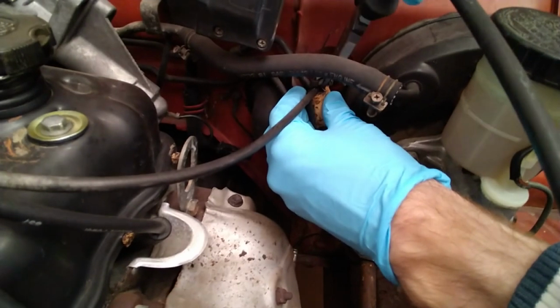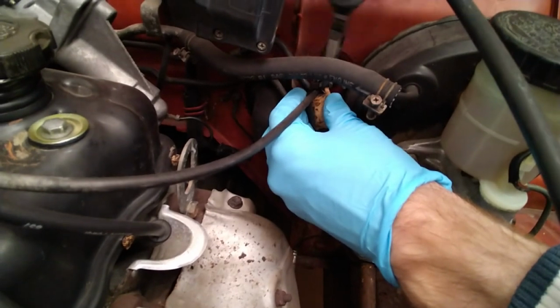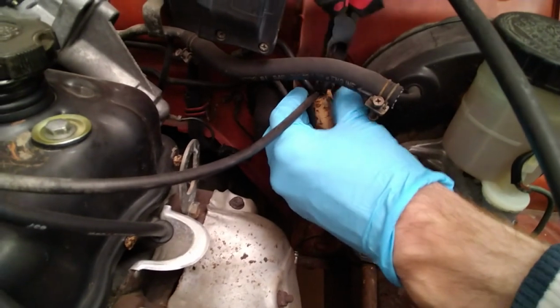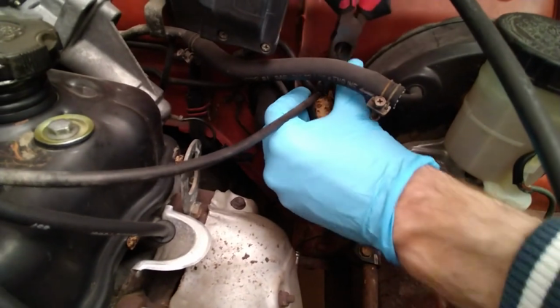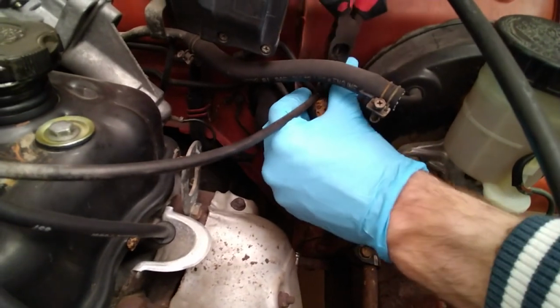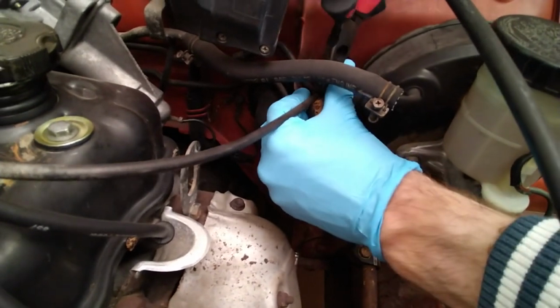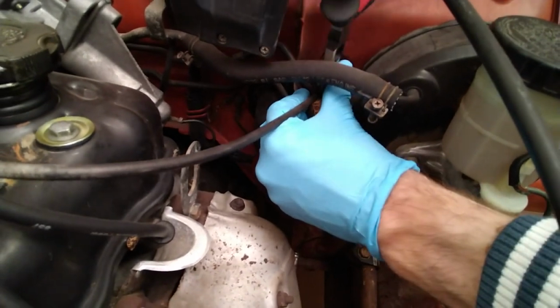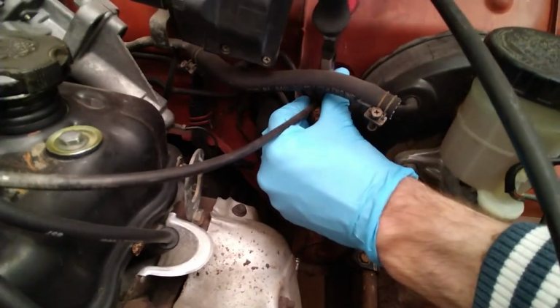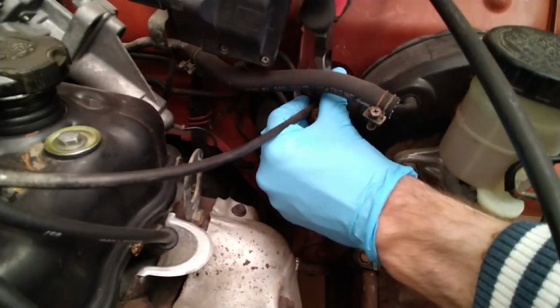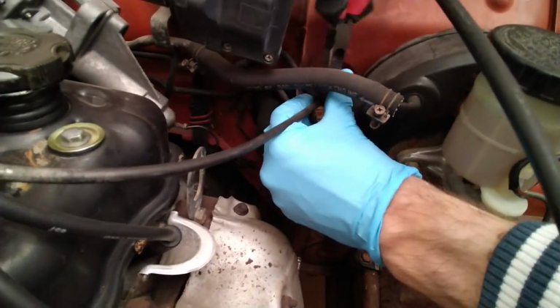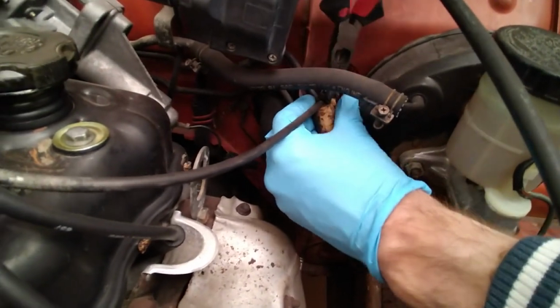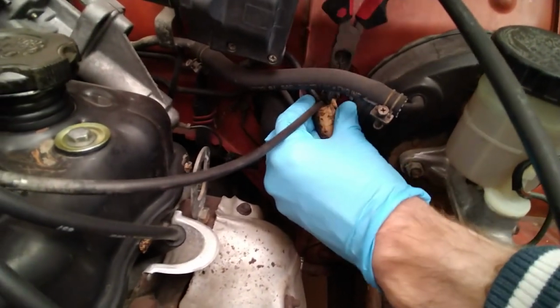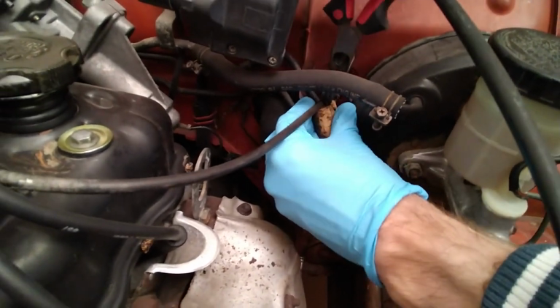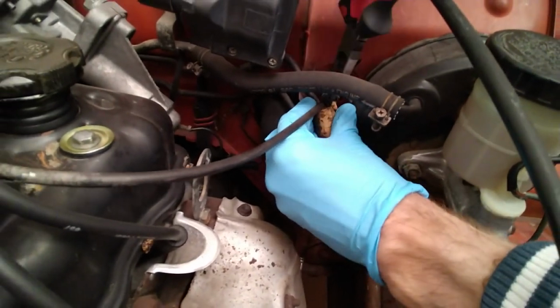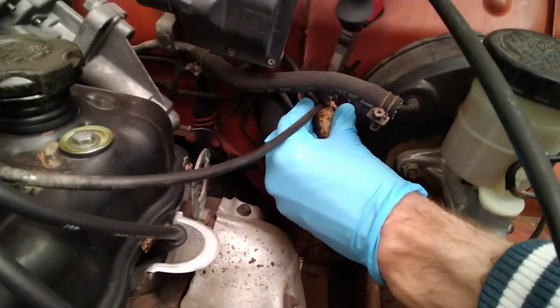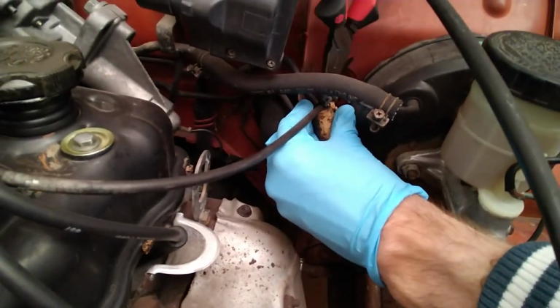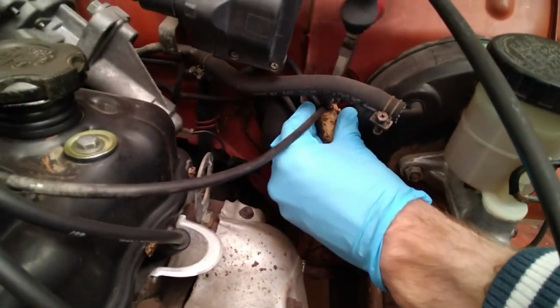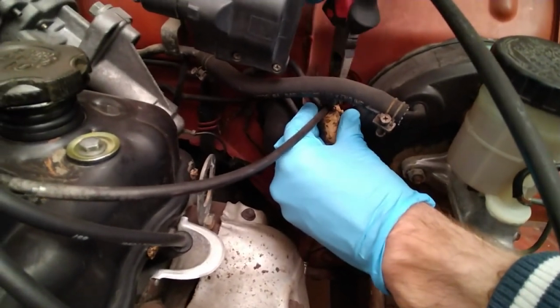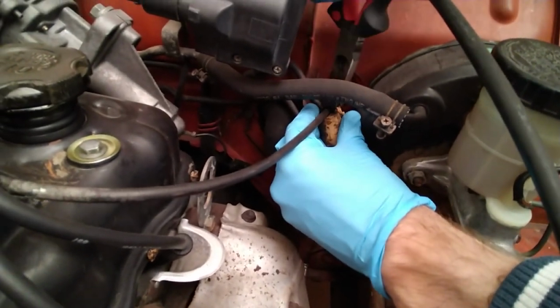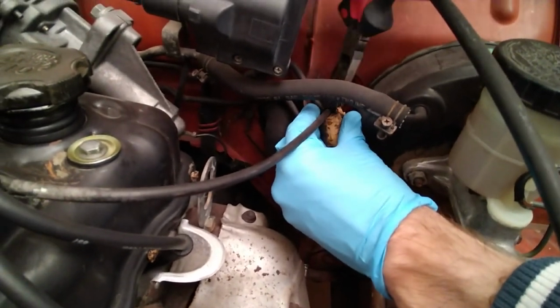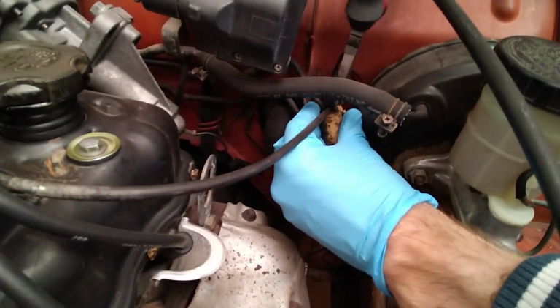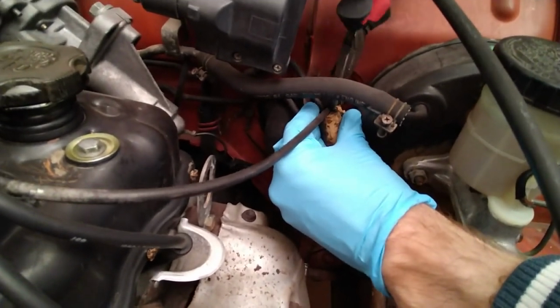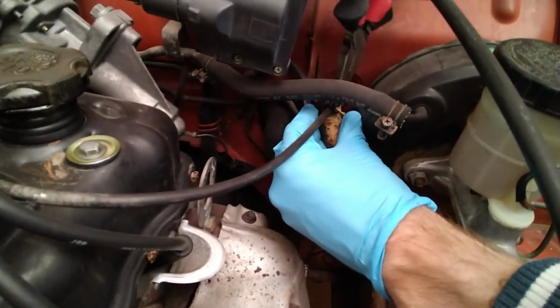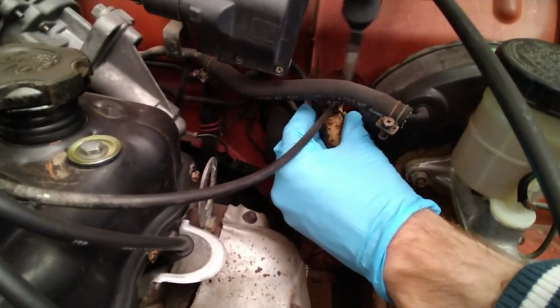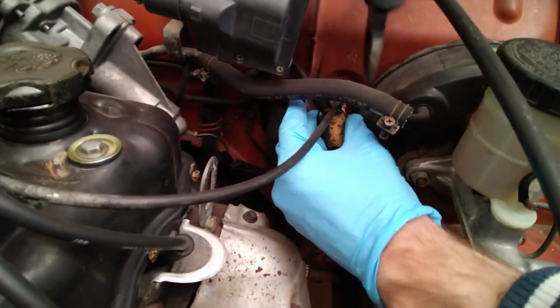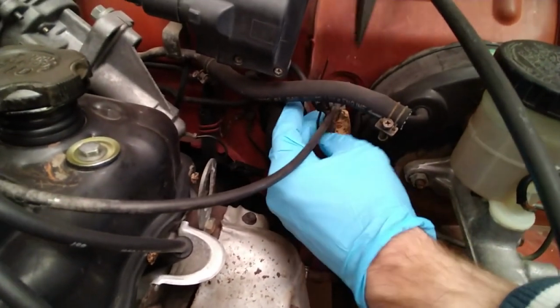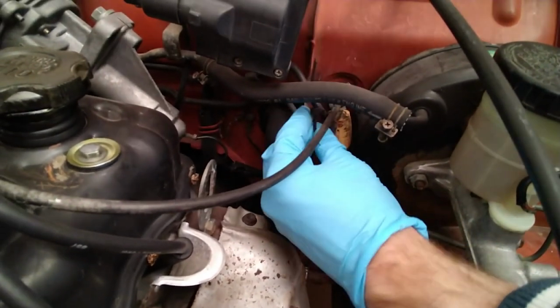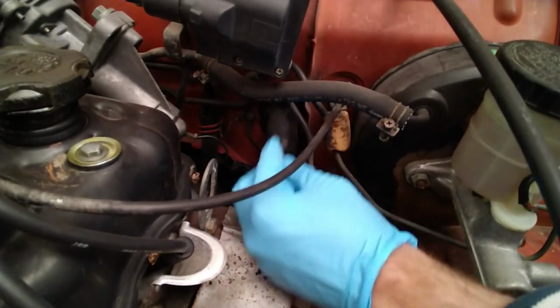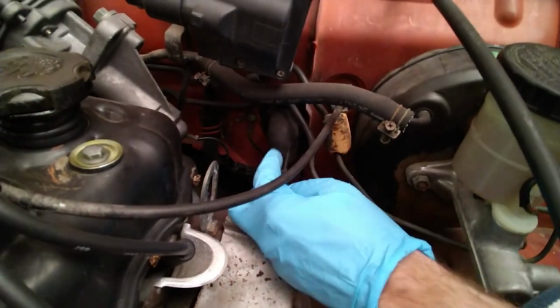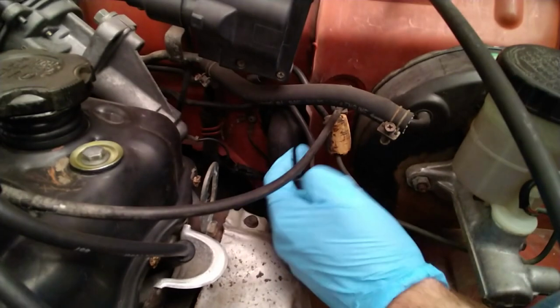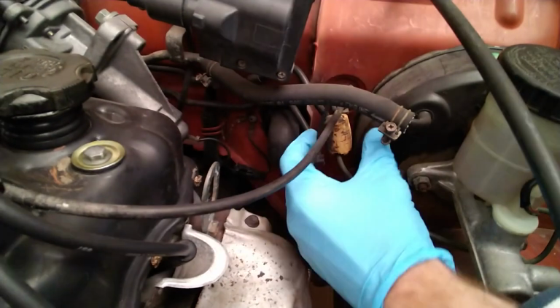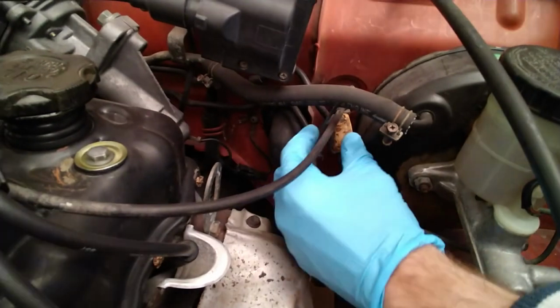What are you using? I'm just trying to break this zip tie here. With unsuitable pliers? Yeah, with the wrong tool. Definitely the wrong tool. But there you go.